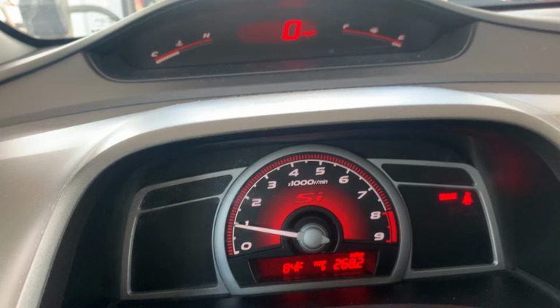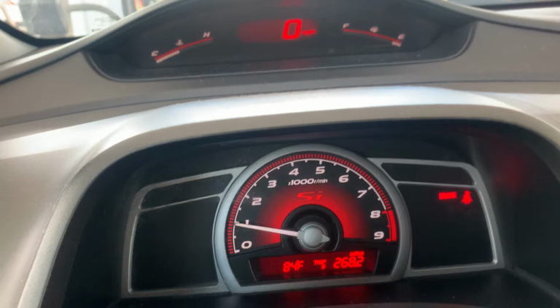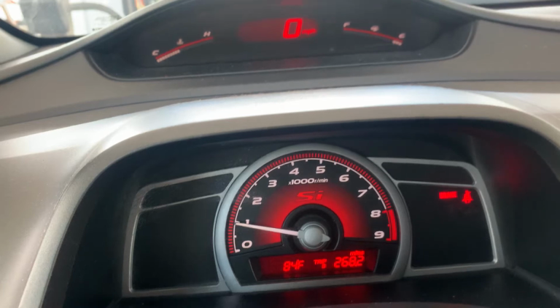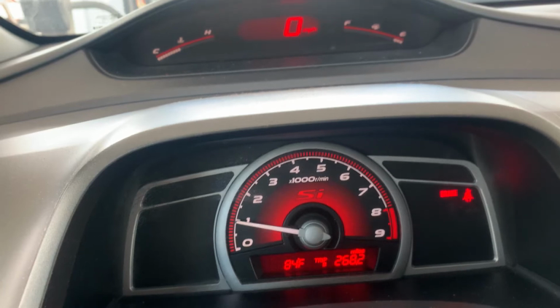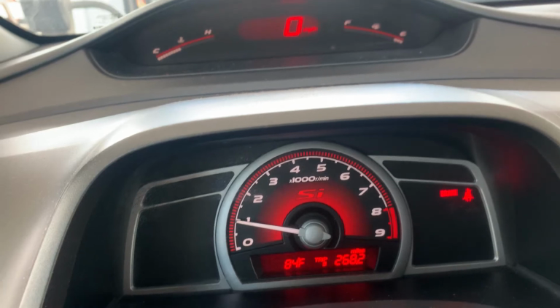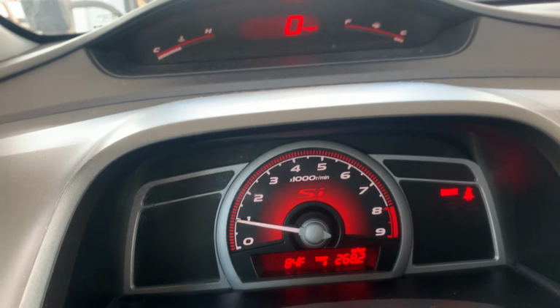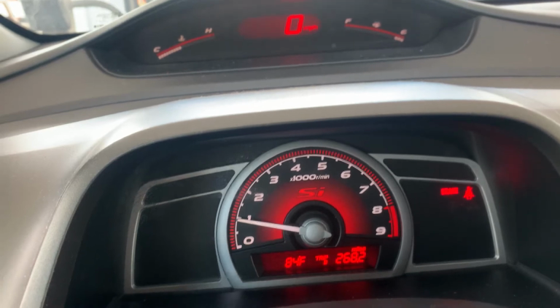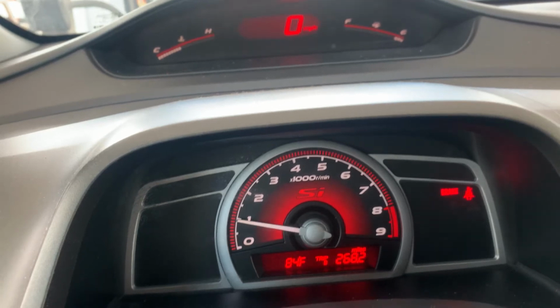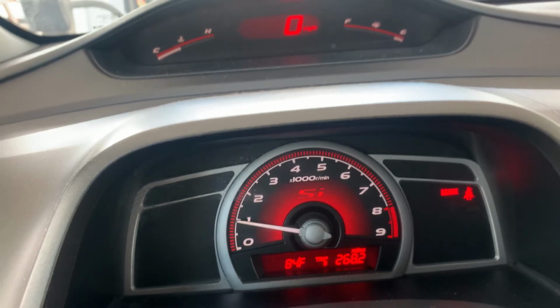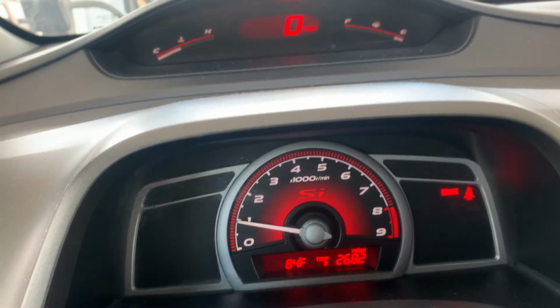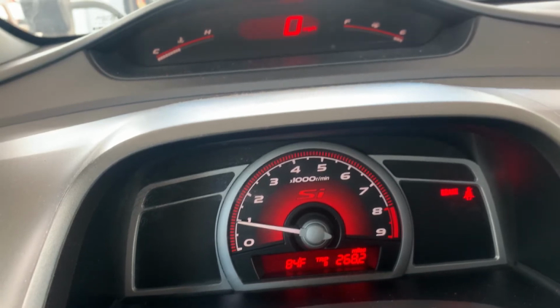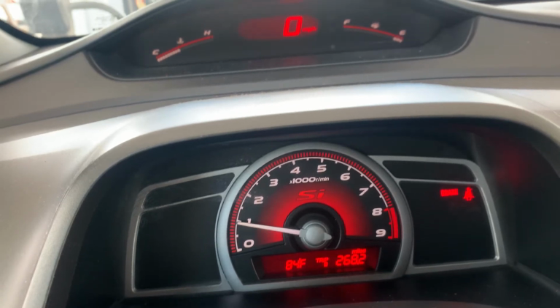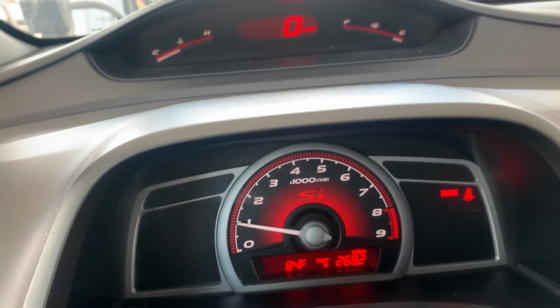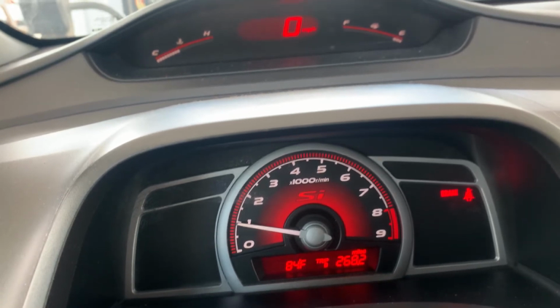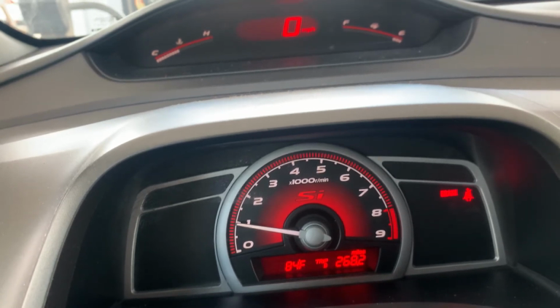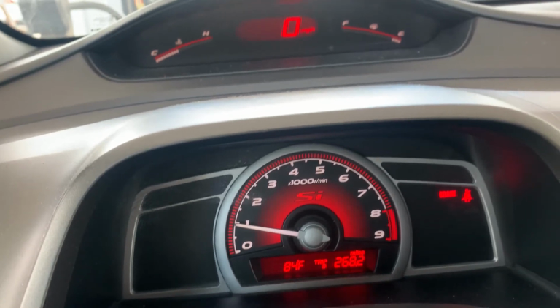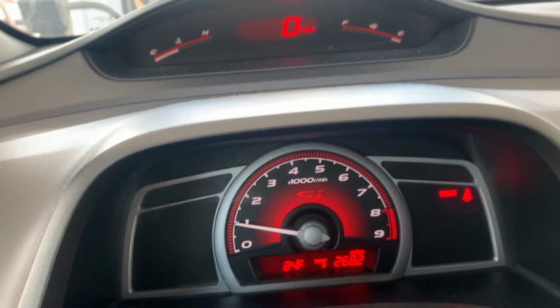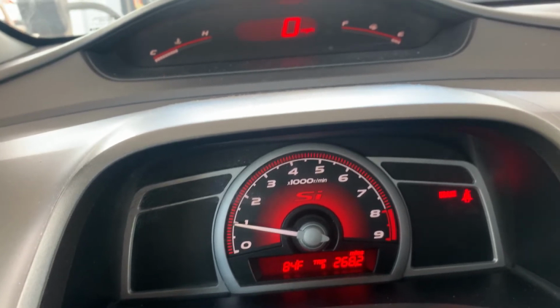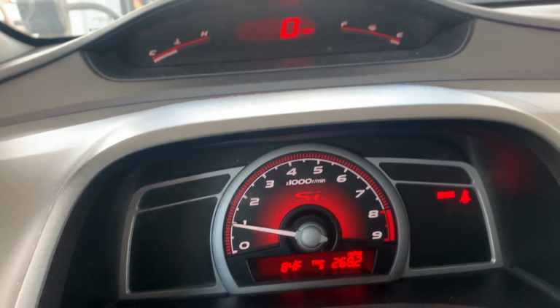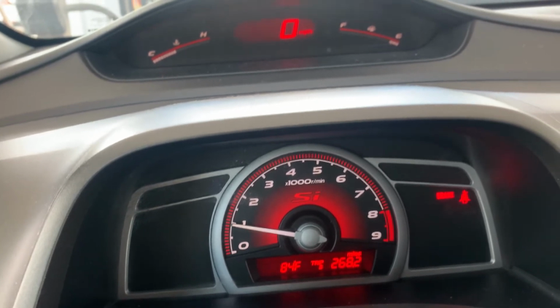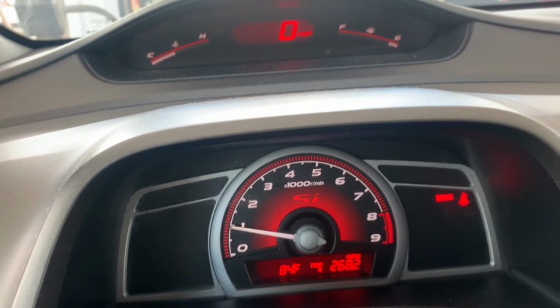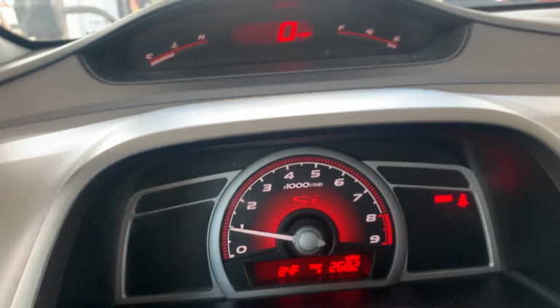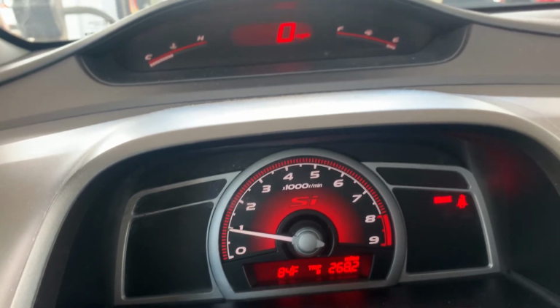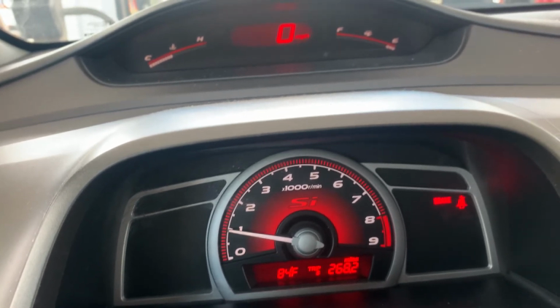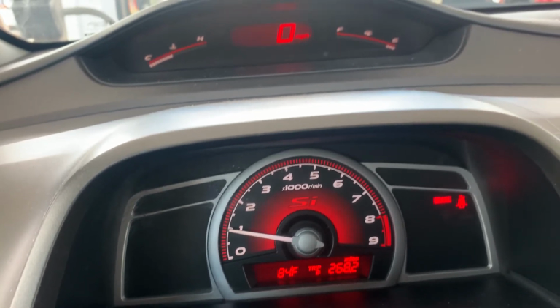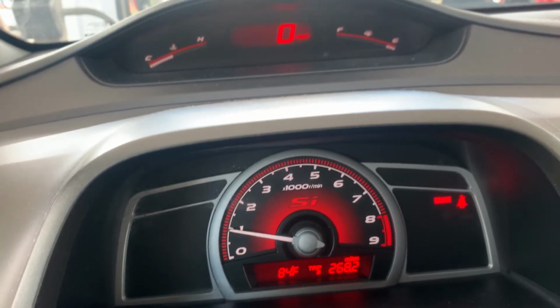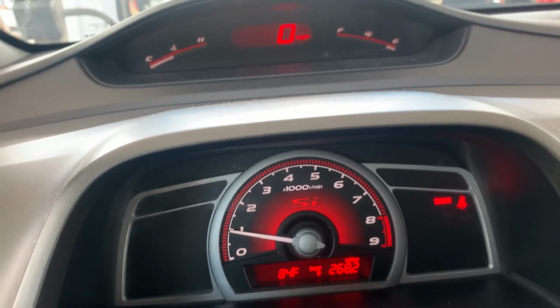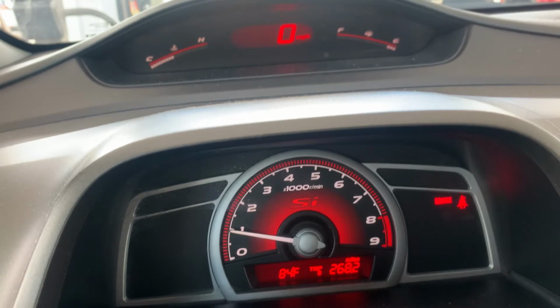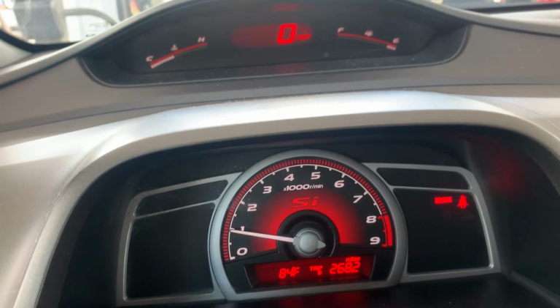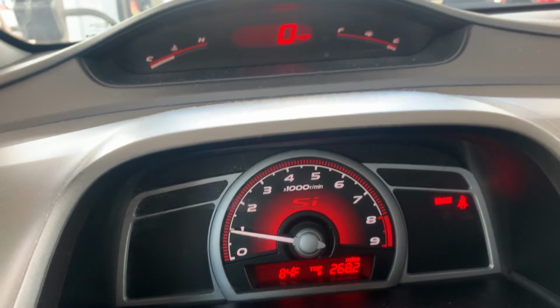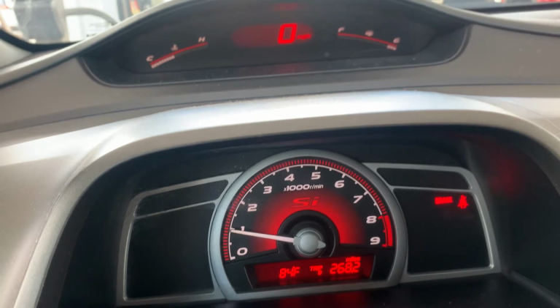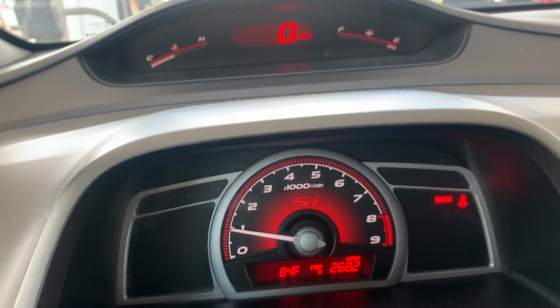If you ever wonder how many miles per gallon you get, I would say 300 miles for sure.